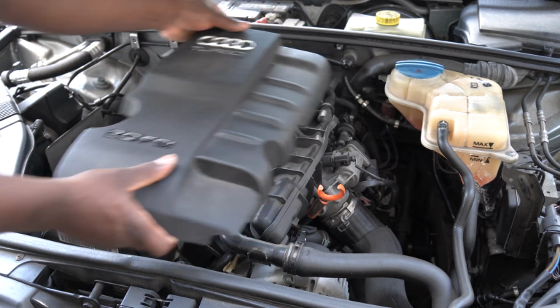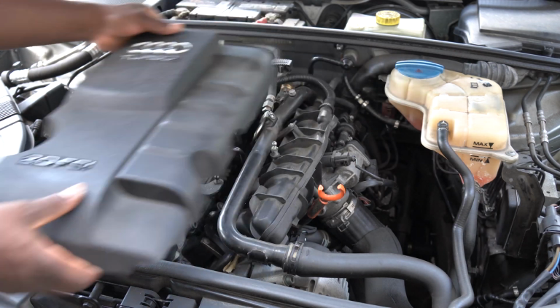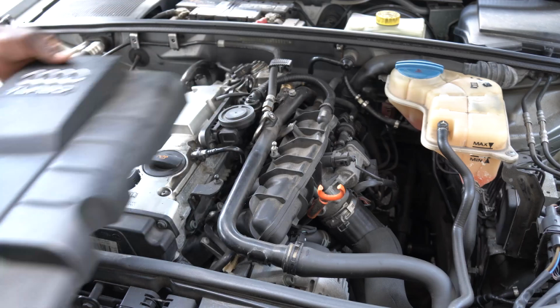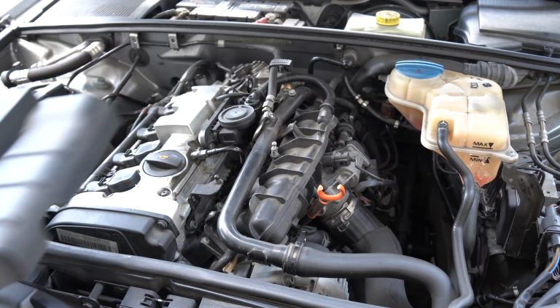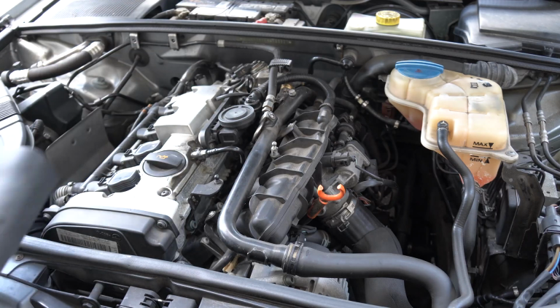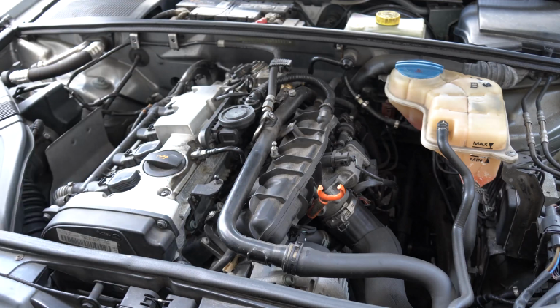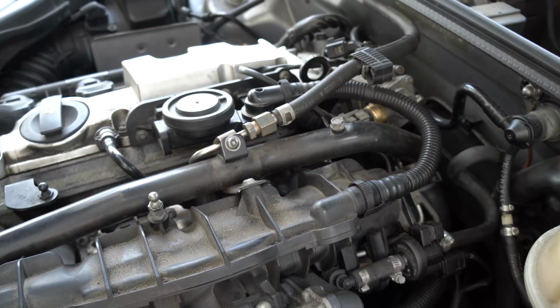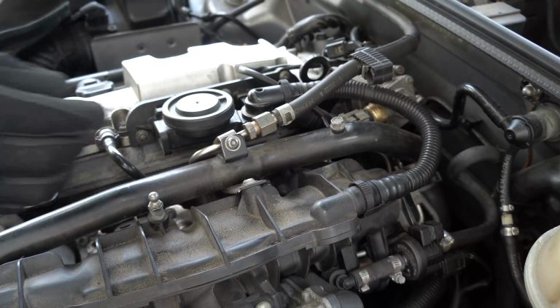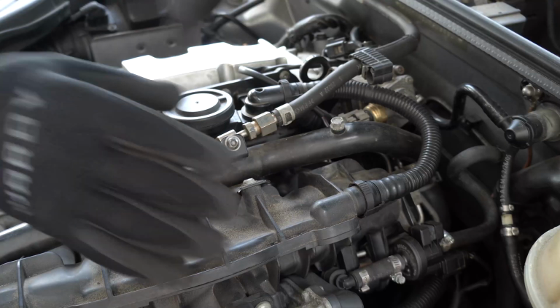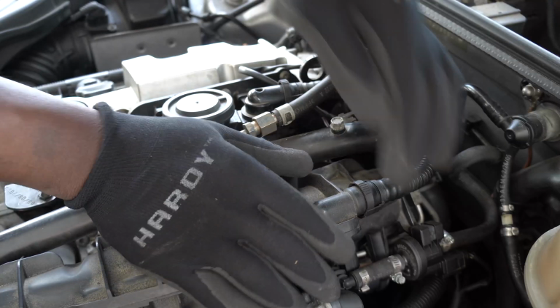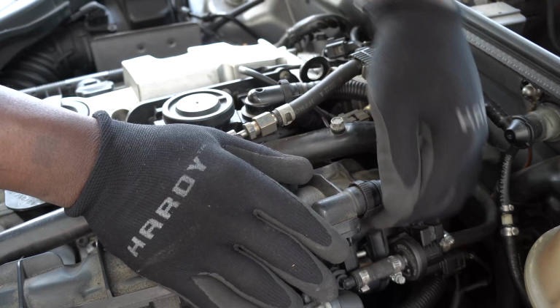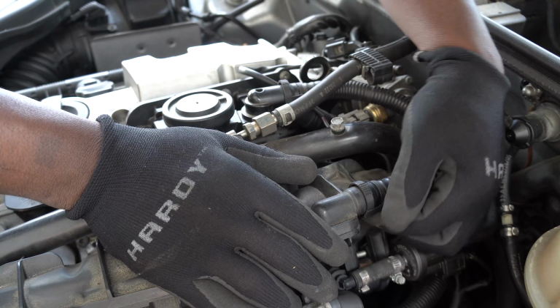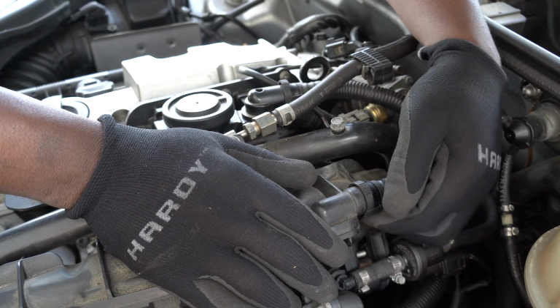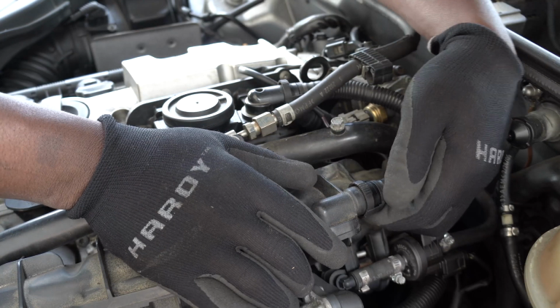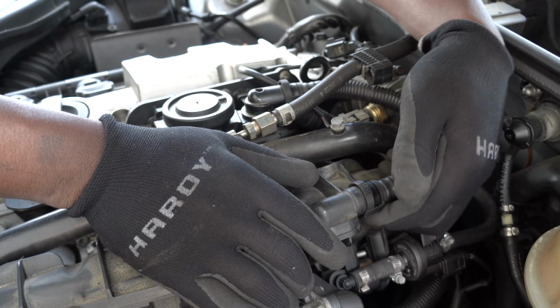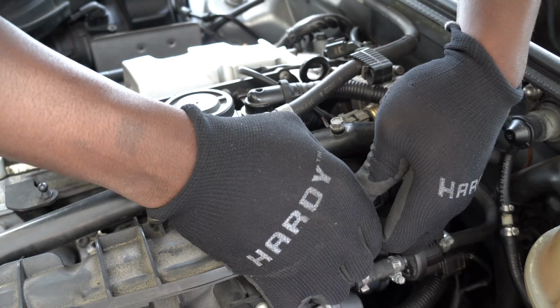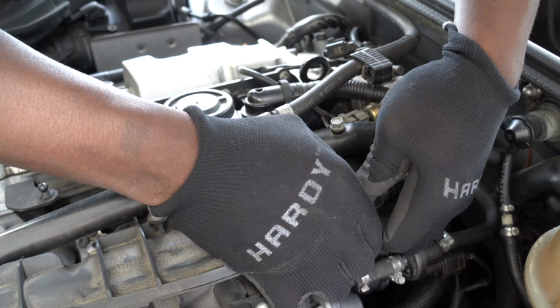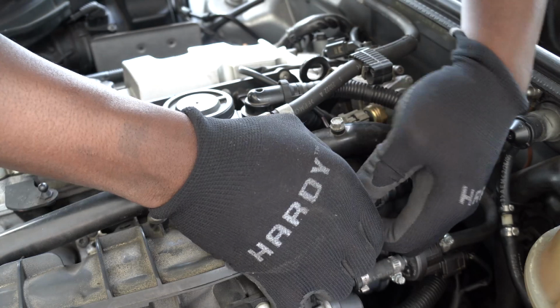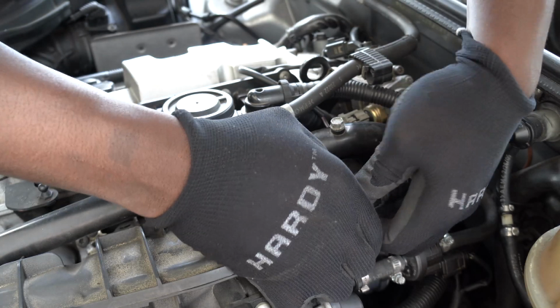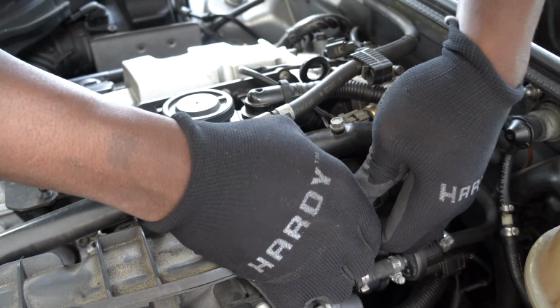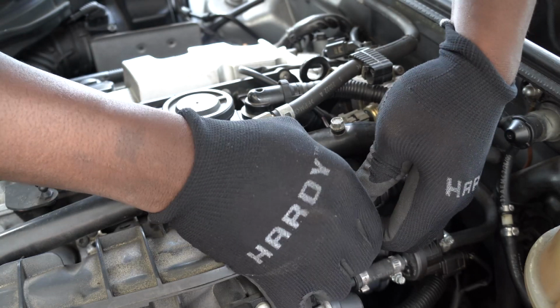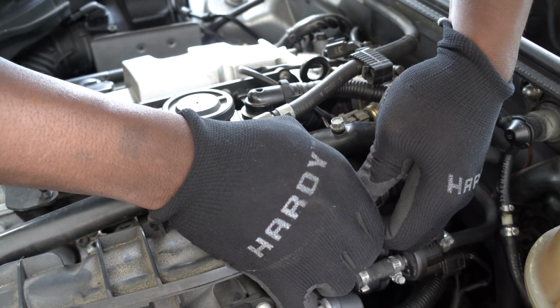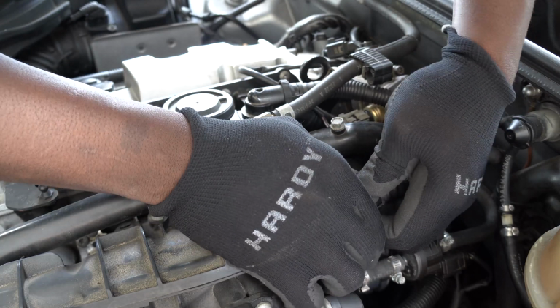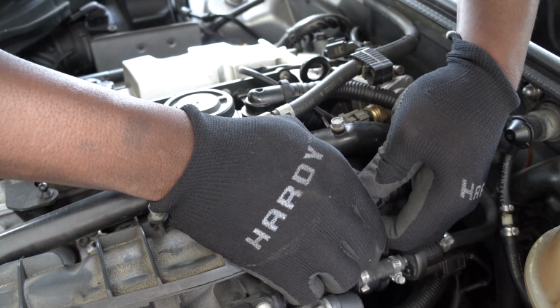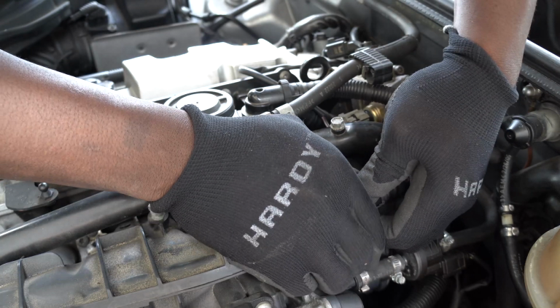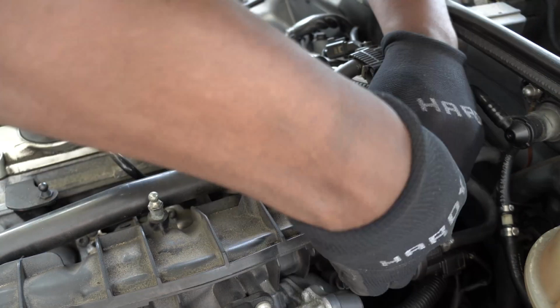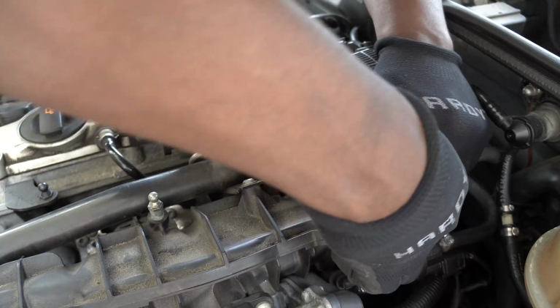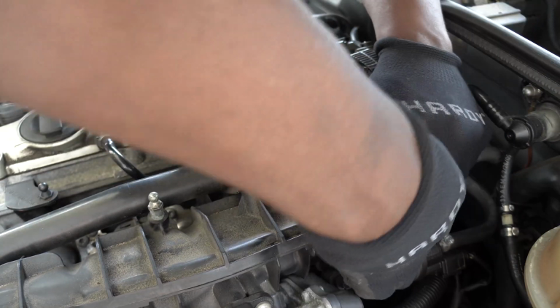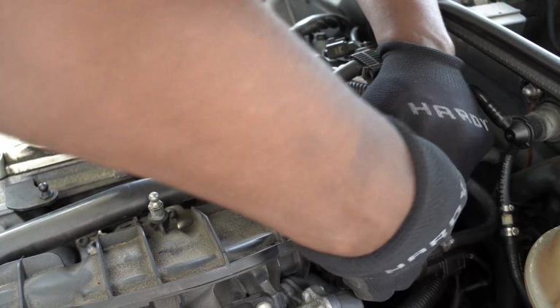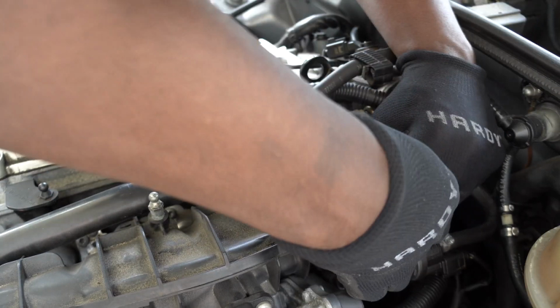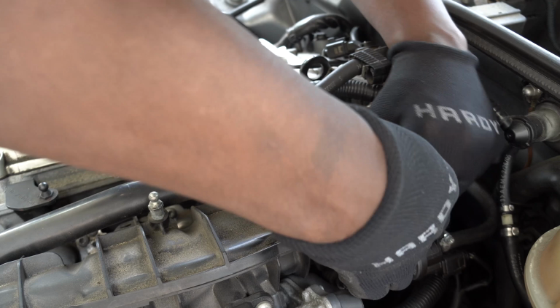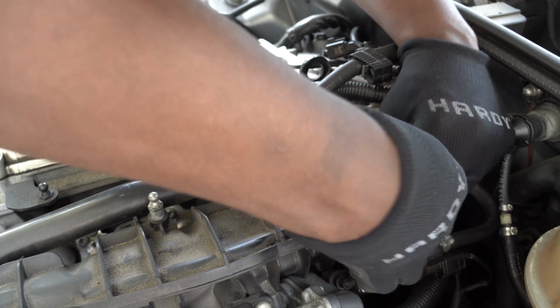I'm going to remove the two PZV breather hoses to make room to work. I will start with this short one at the top.